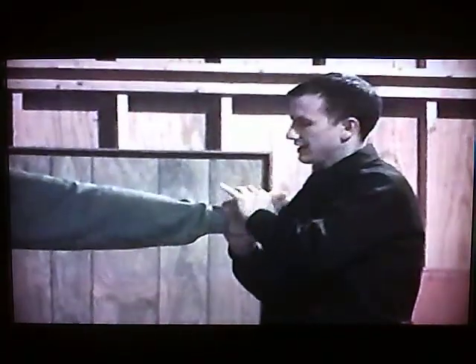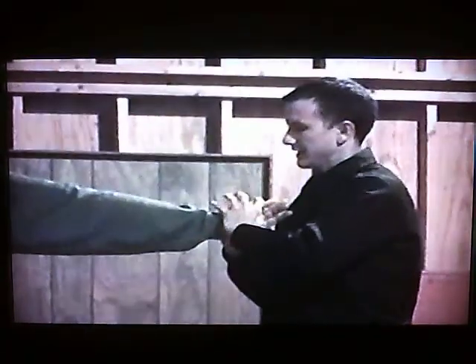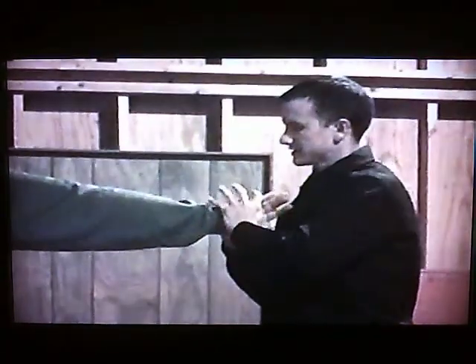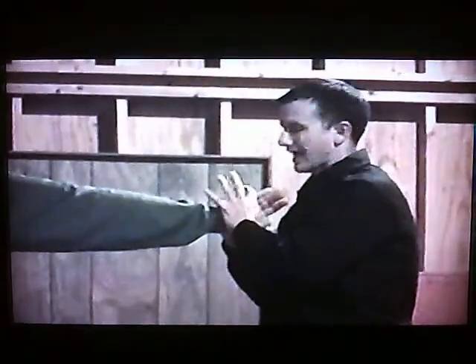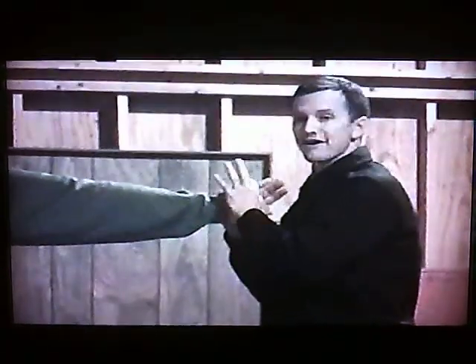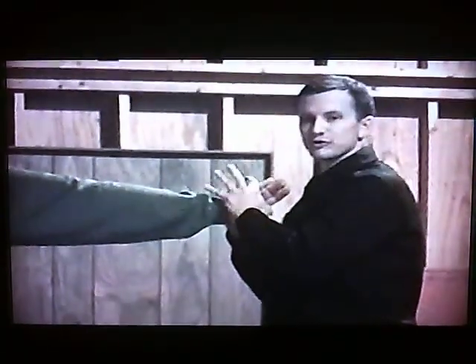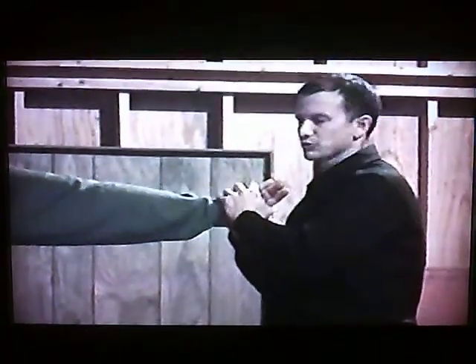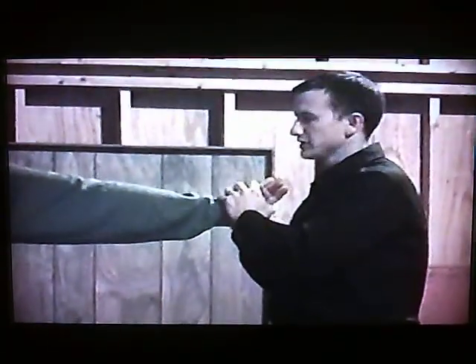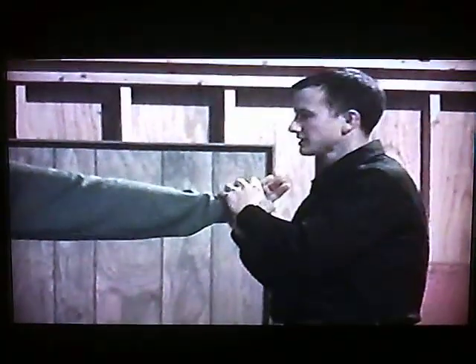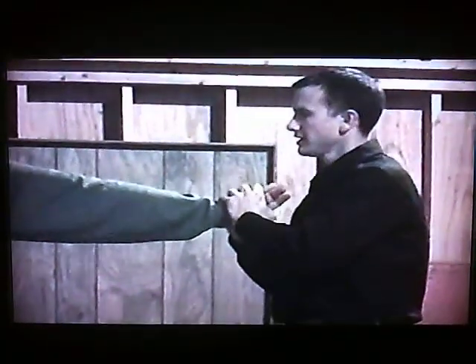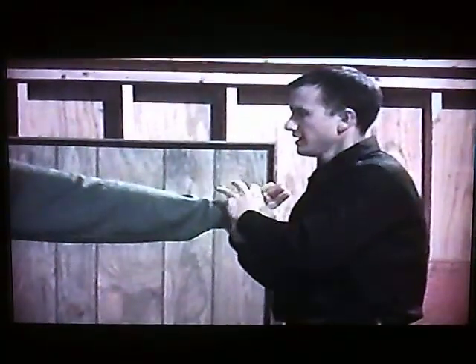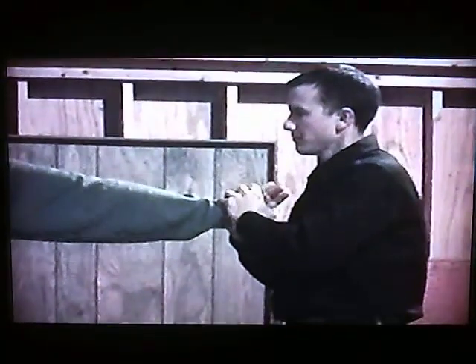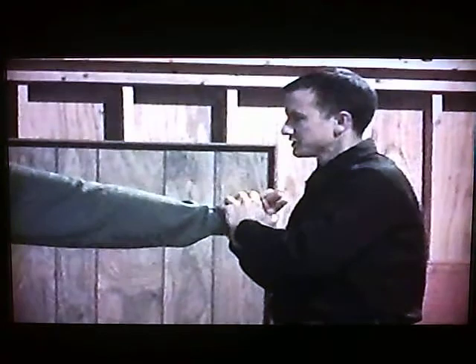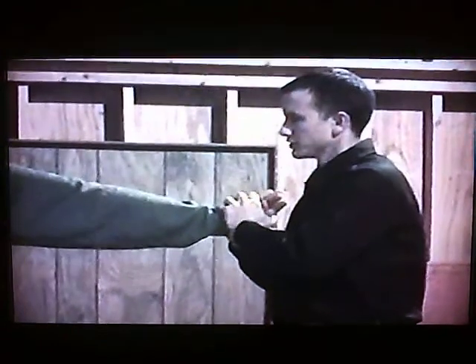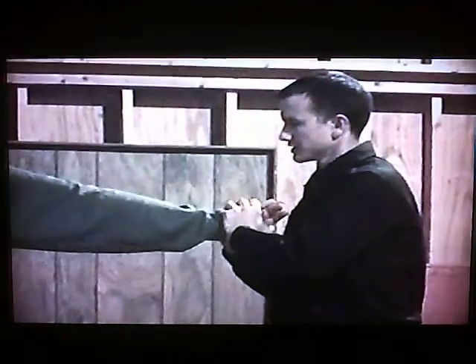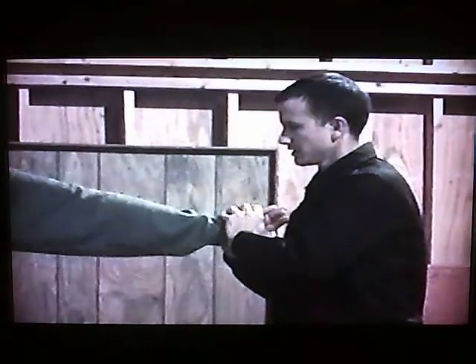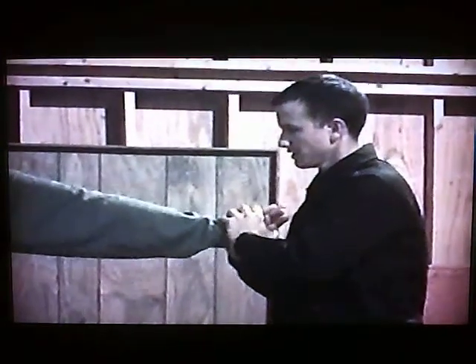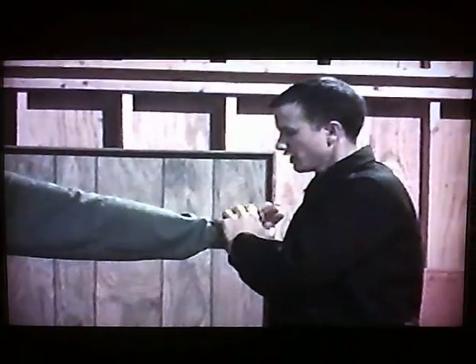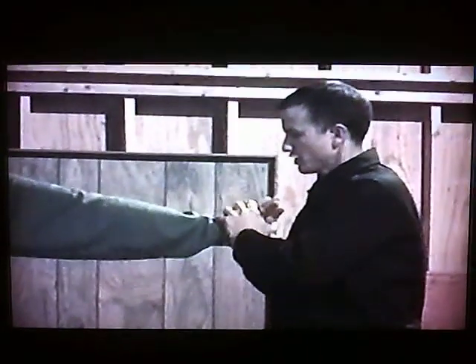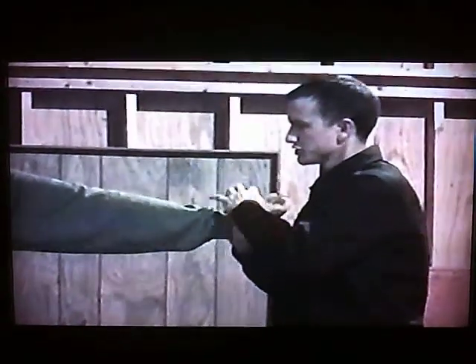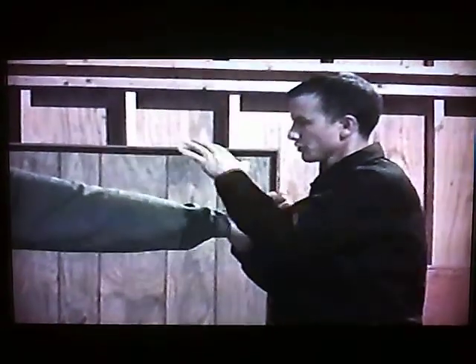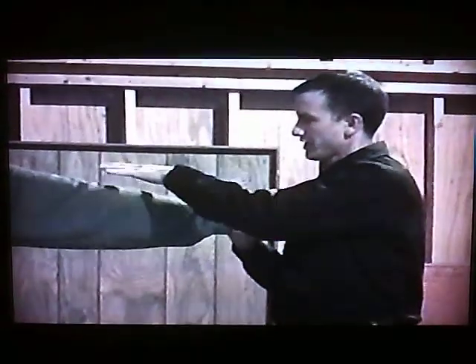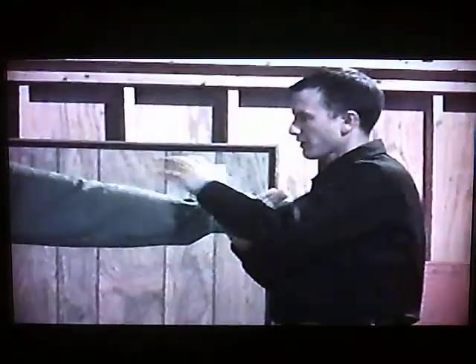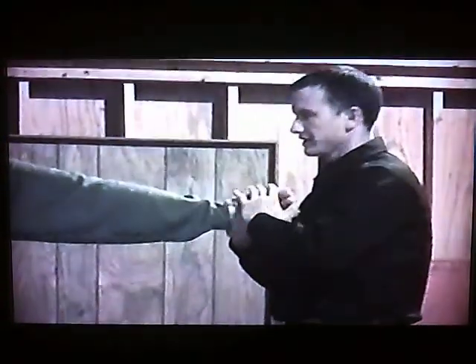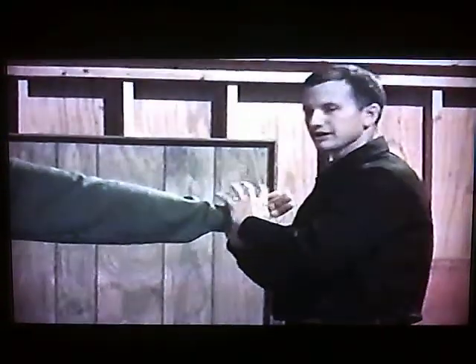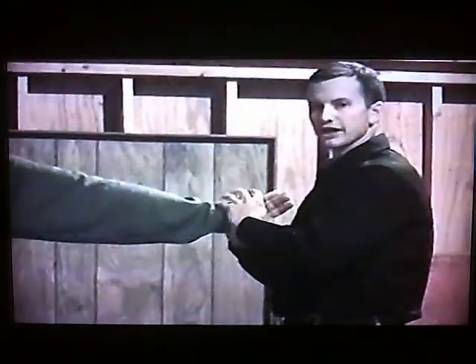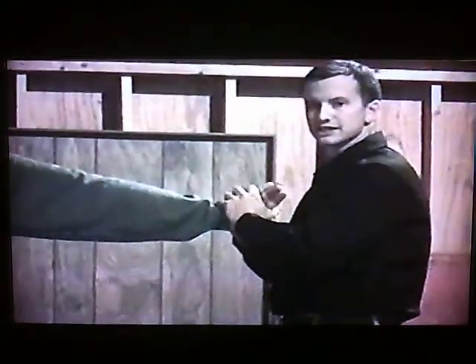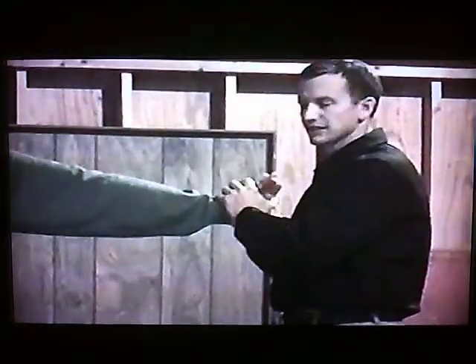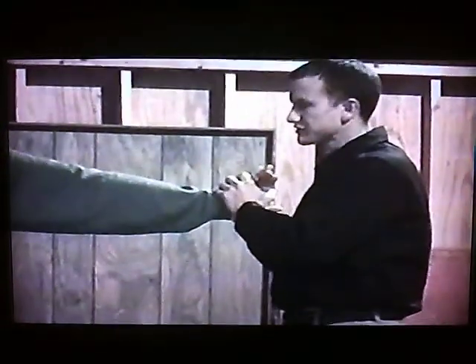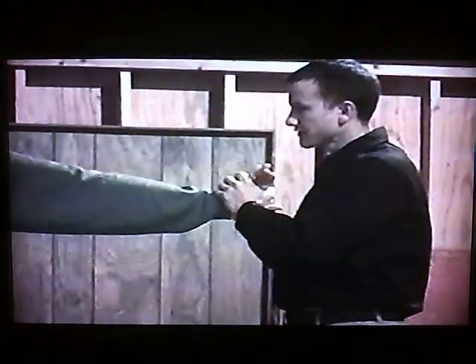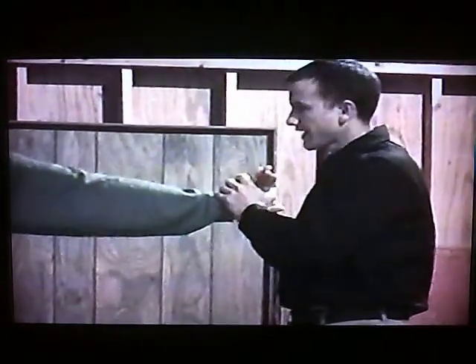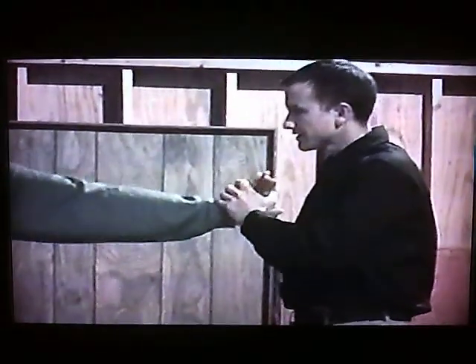Again, the half wrist twist — by just pushing, using the weight of the body. Again, it's the lever between the hand.